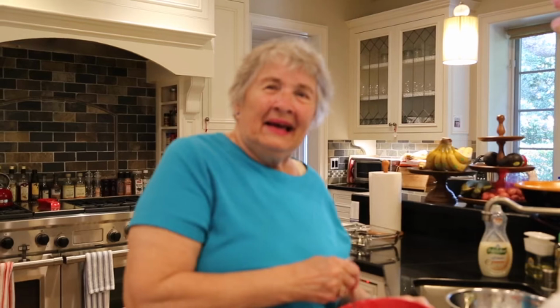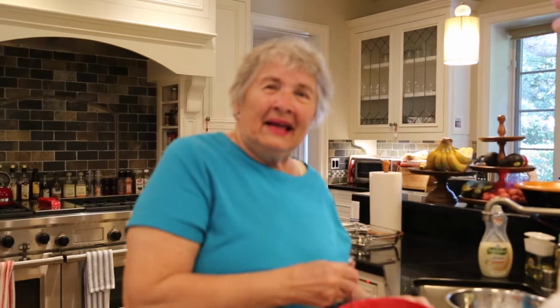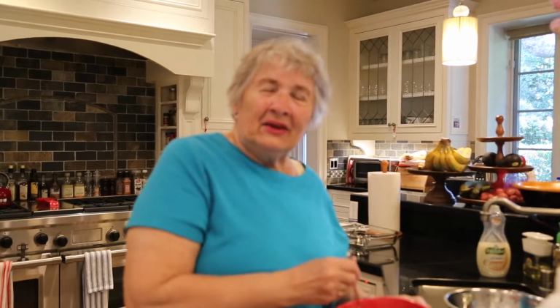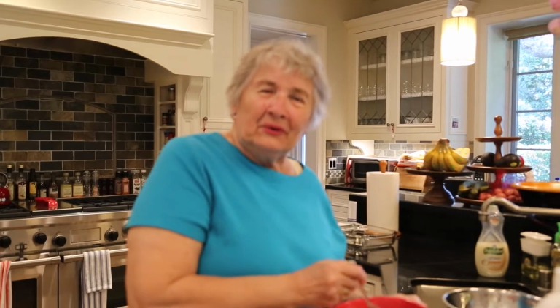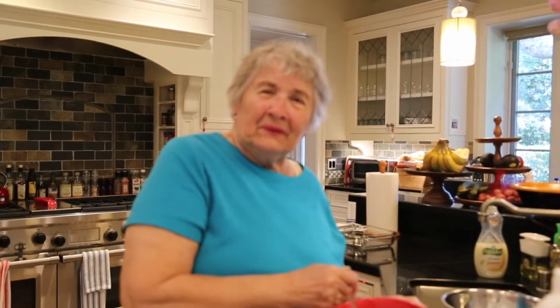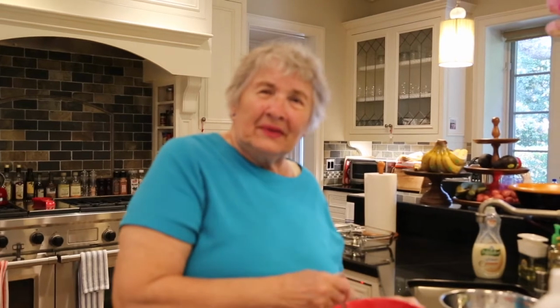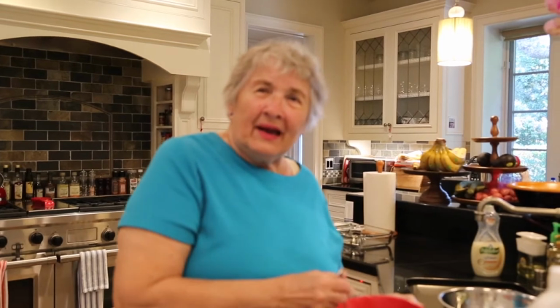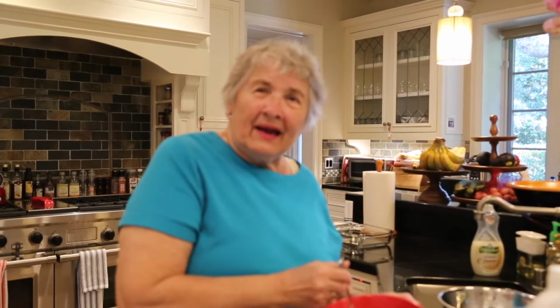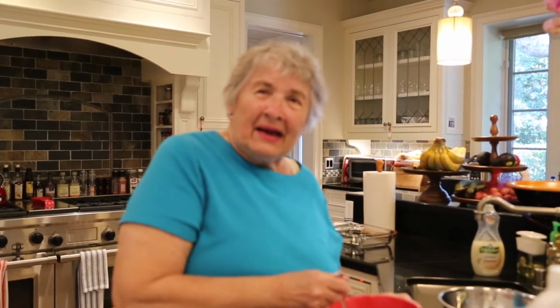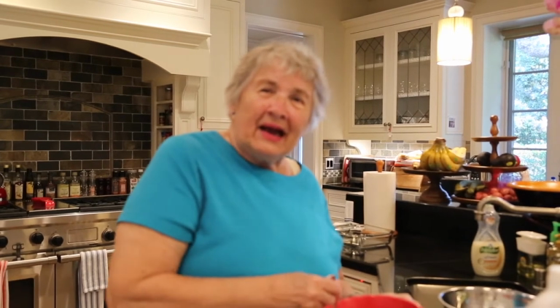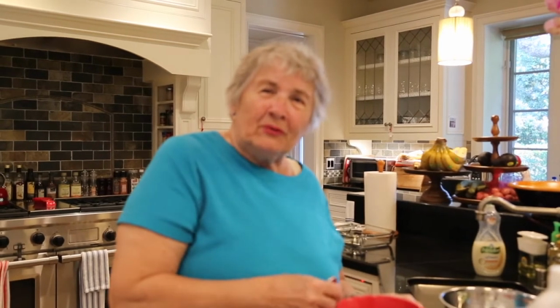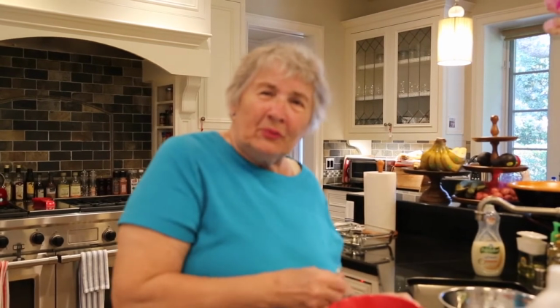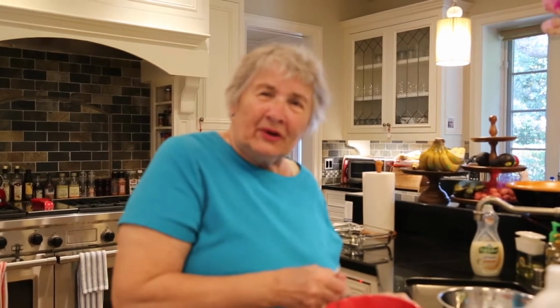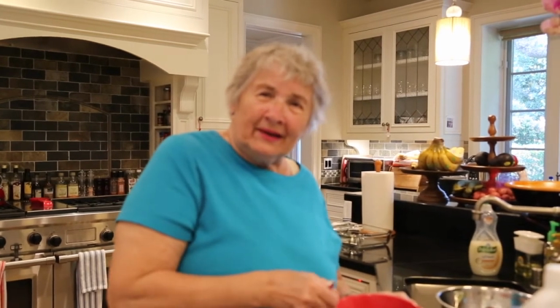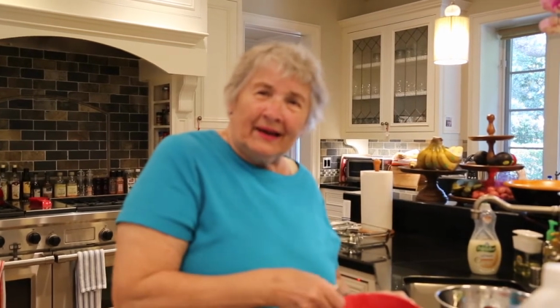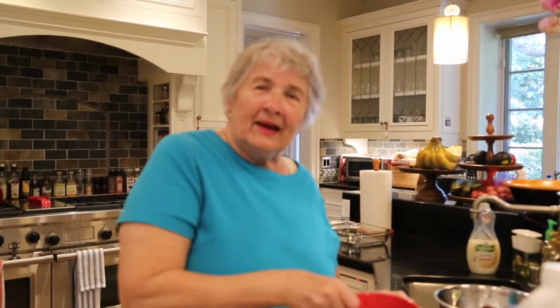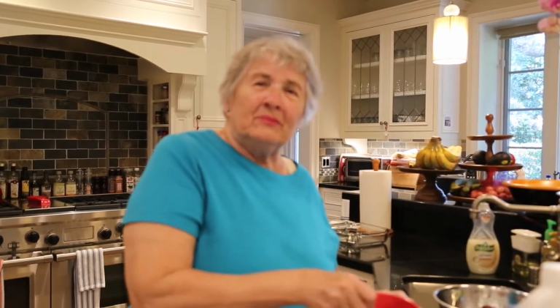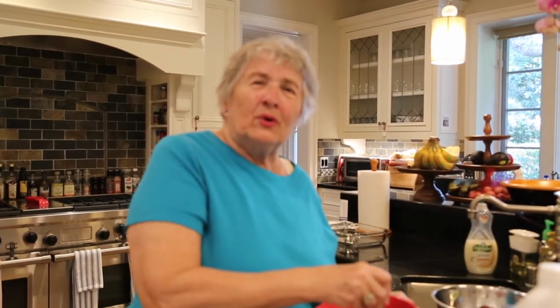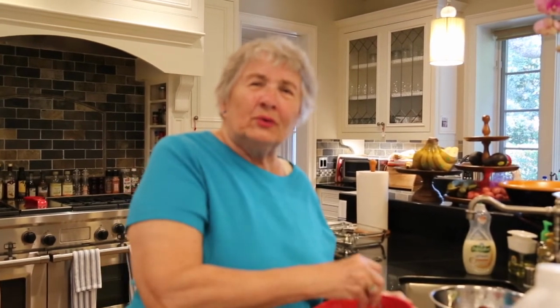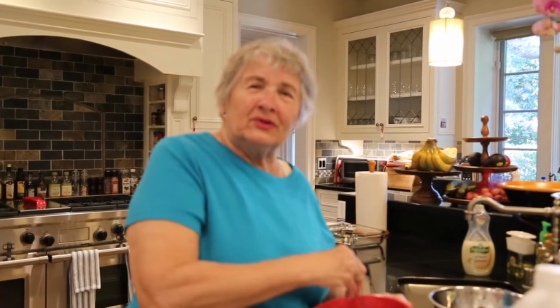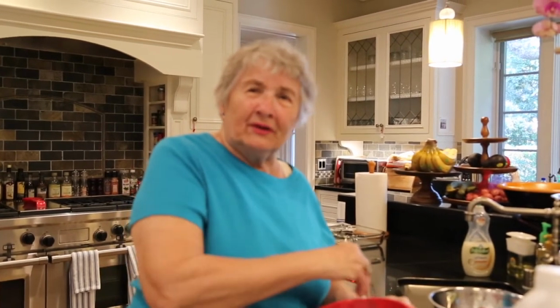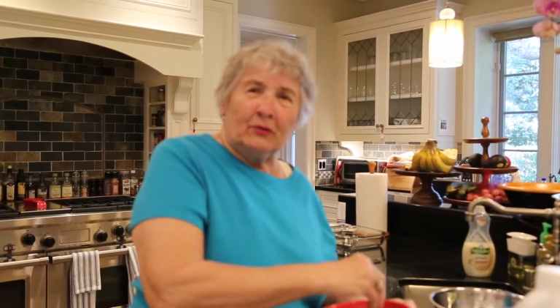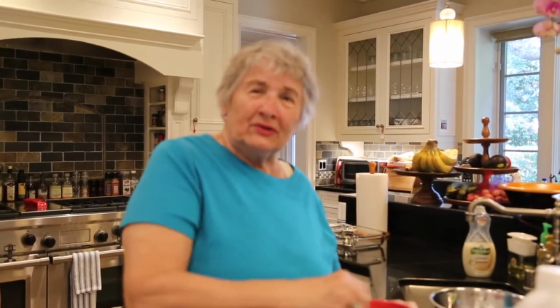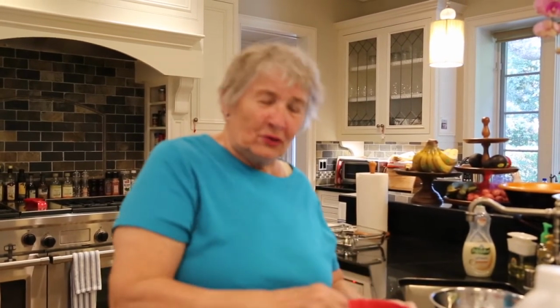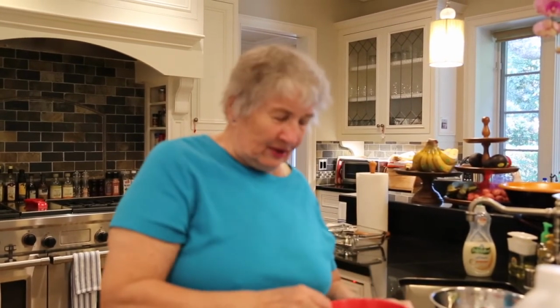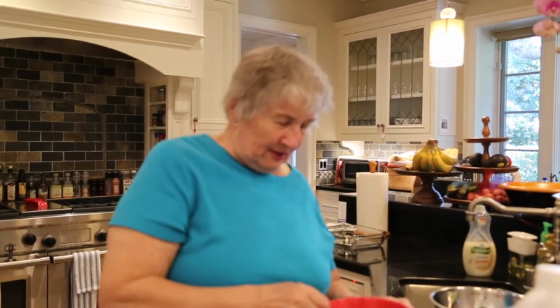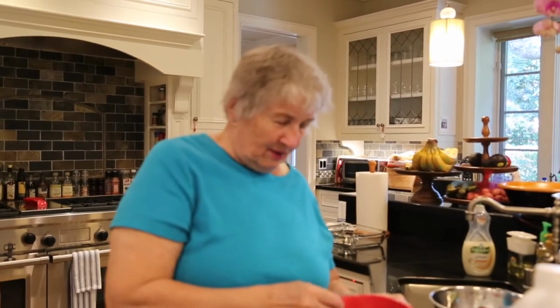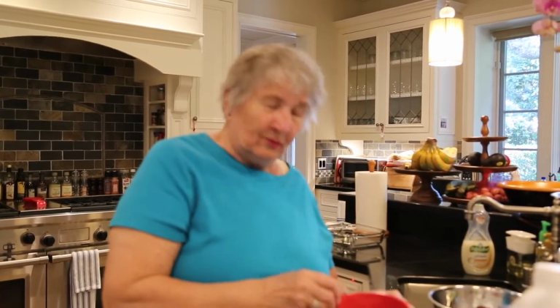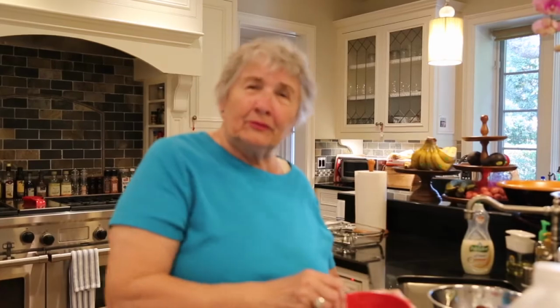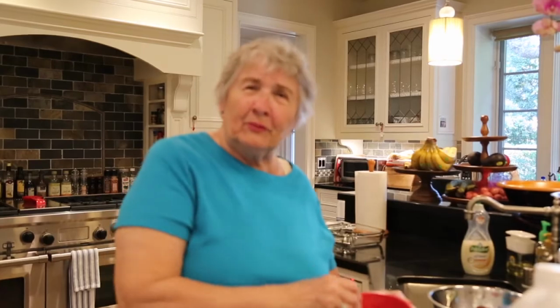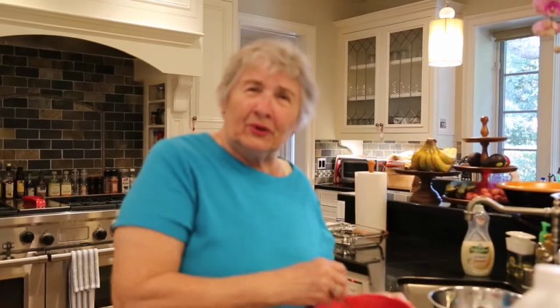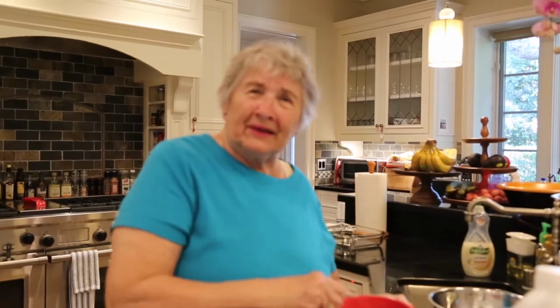Hello, I'm Roberta. I'm the host of What's Cooking with Roberta.